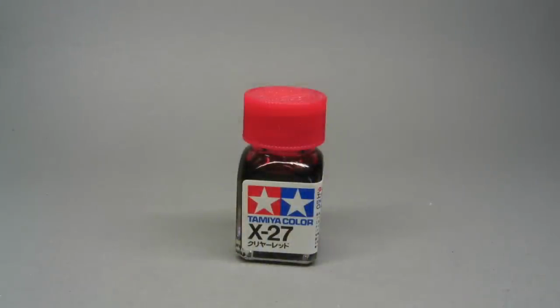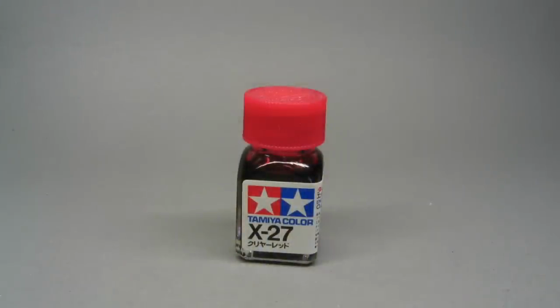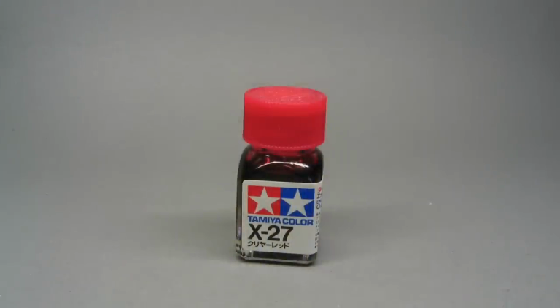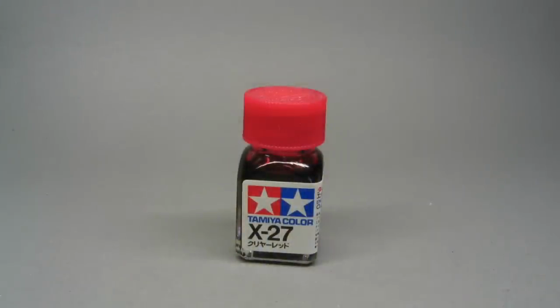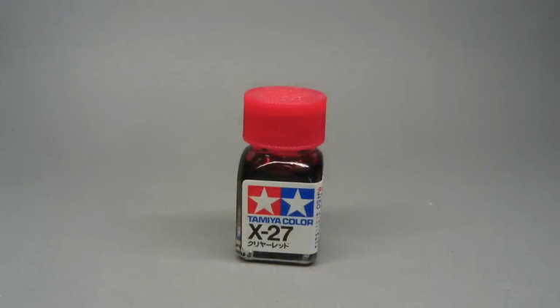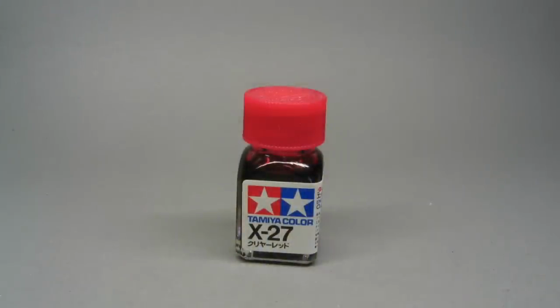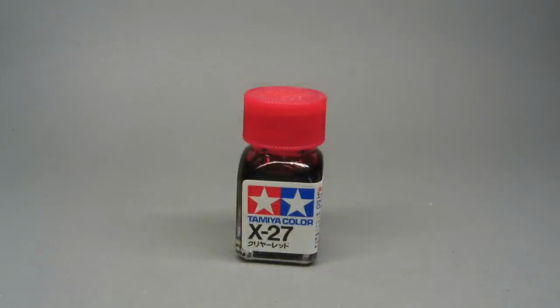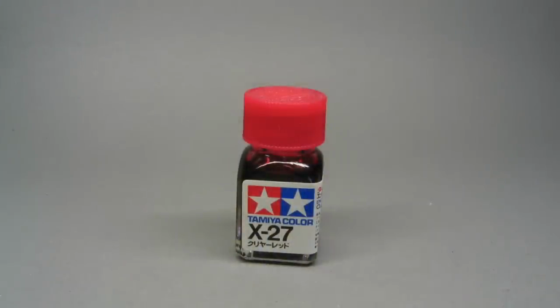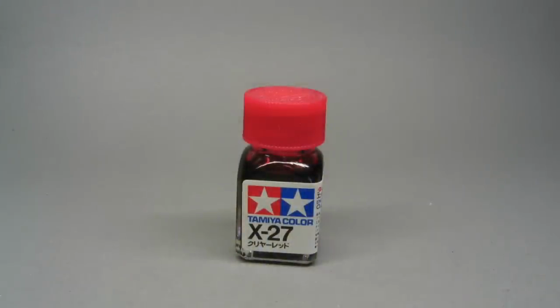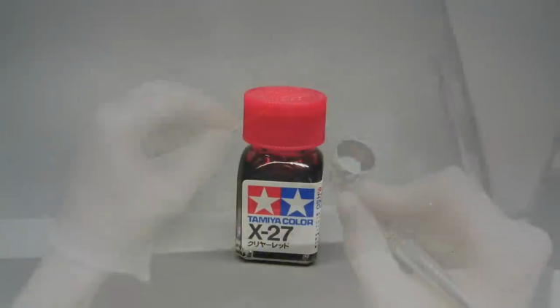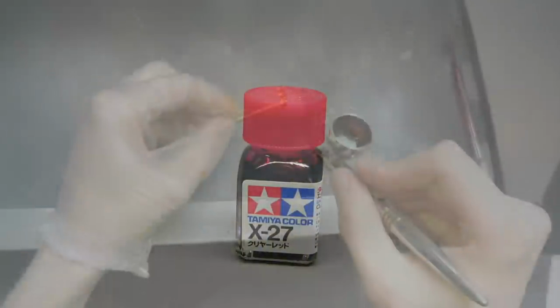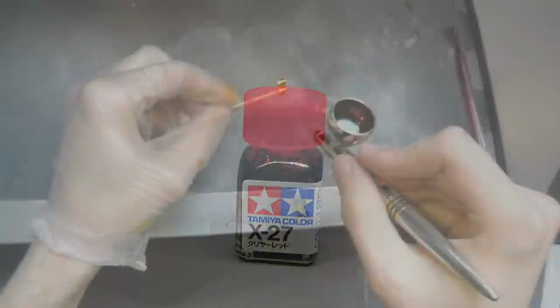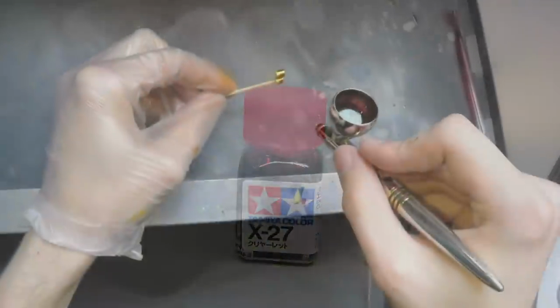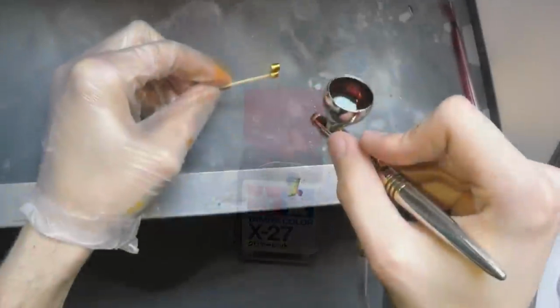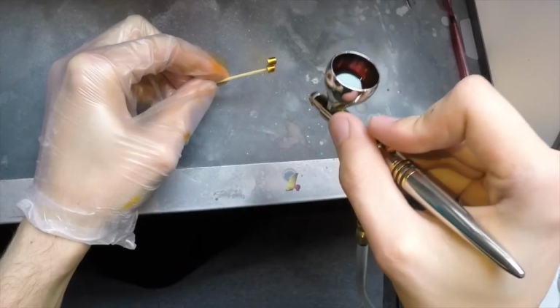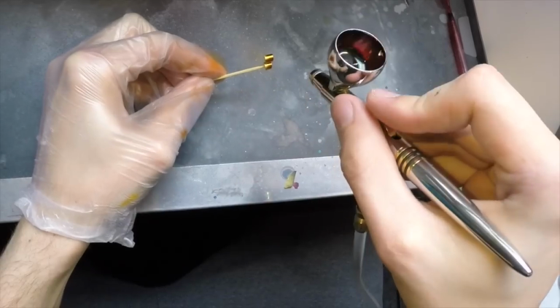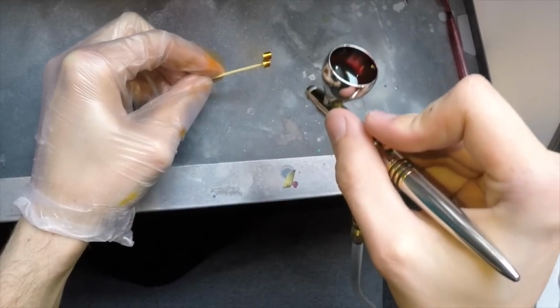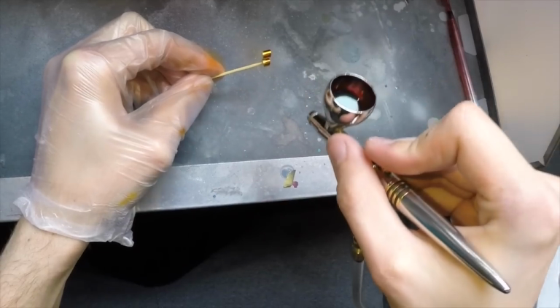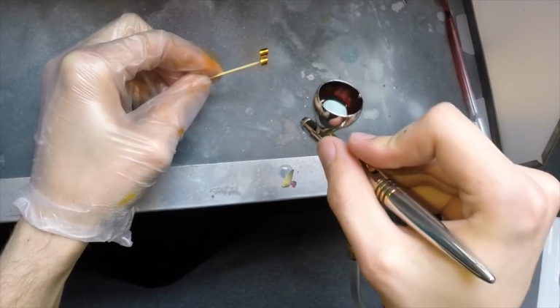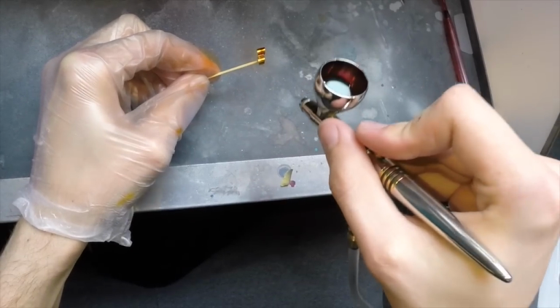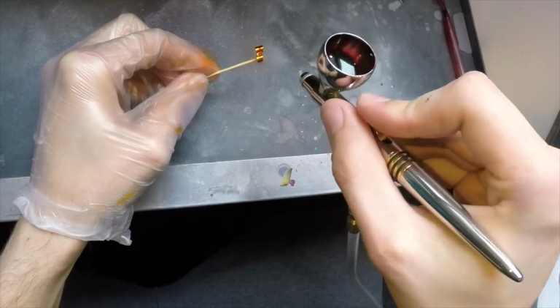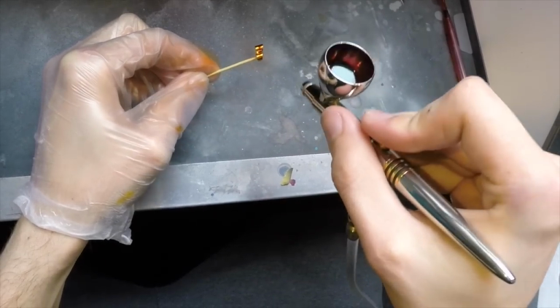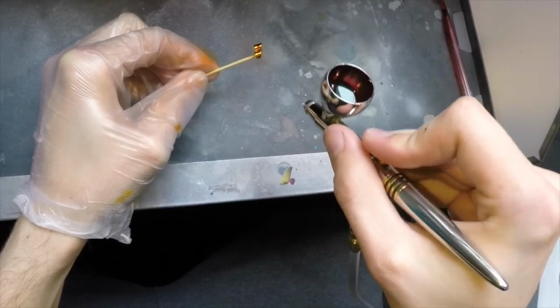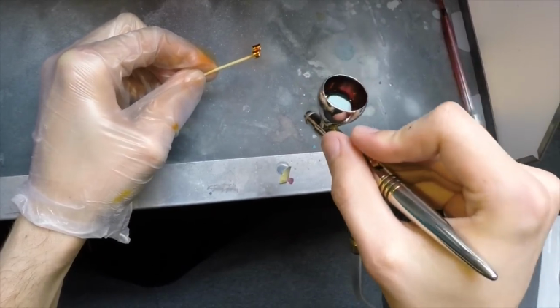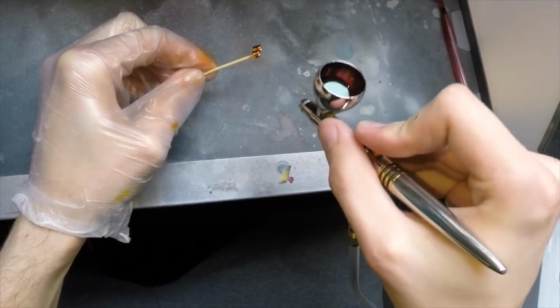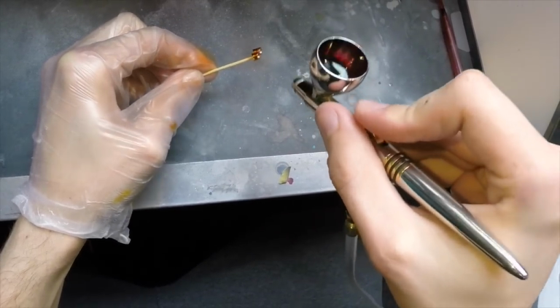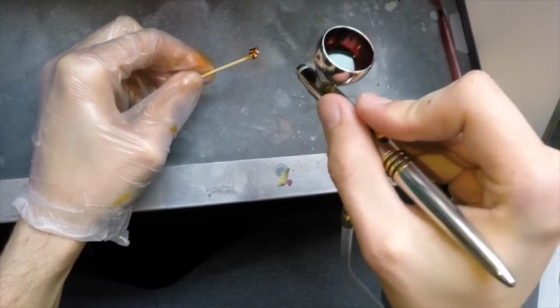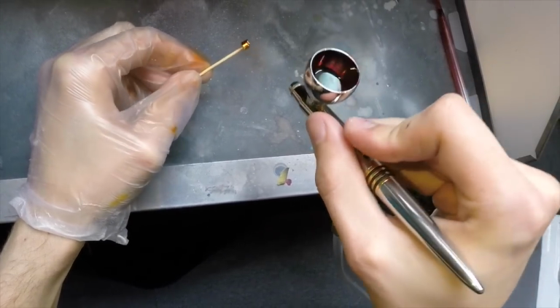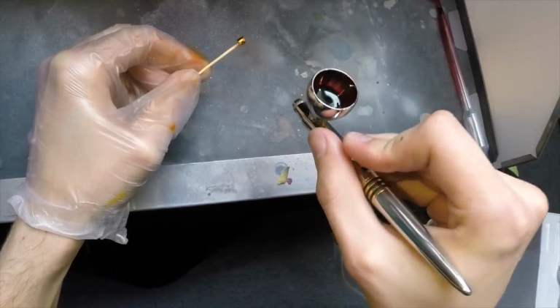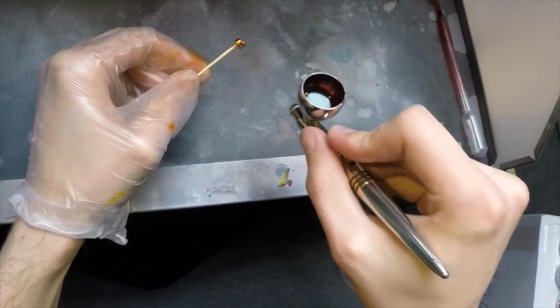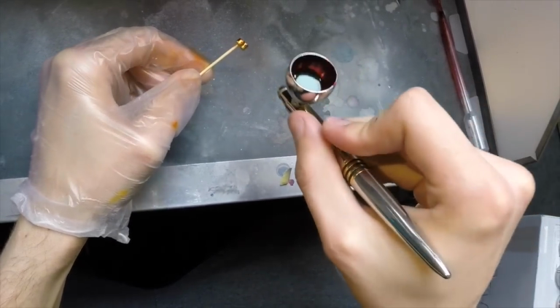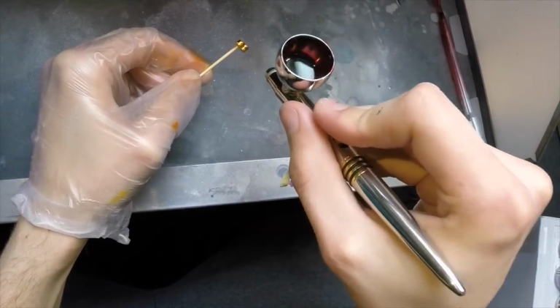Now that the orange was on, it was time to move on to the red and get even closer to the edges.